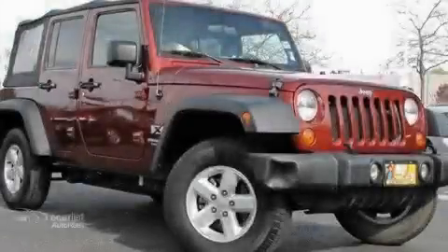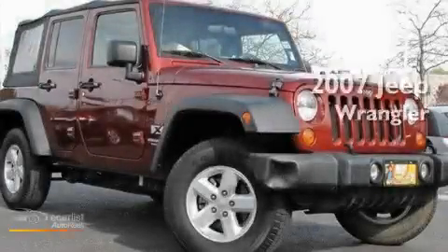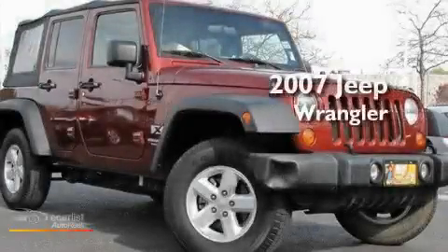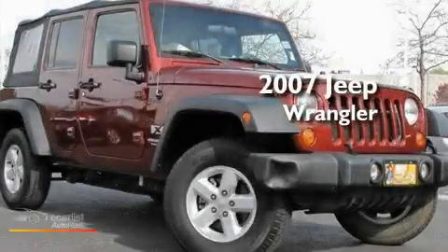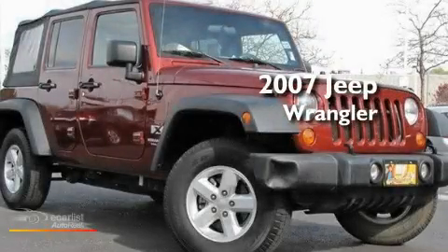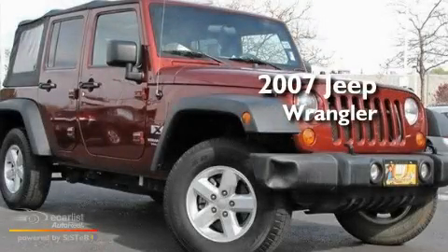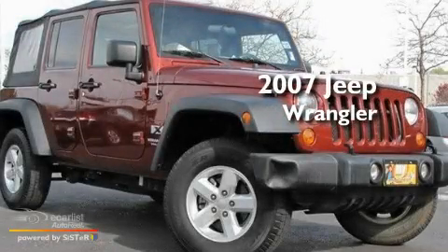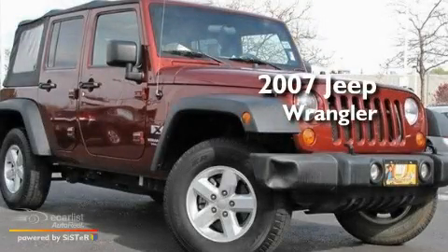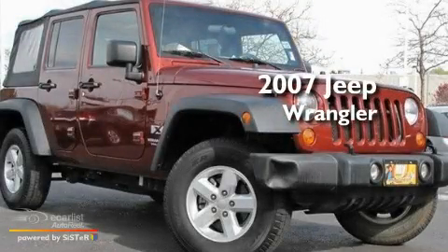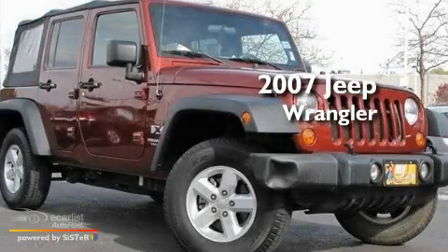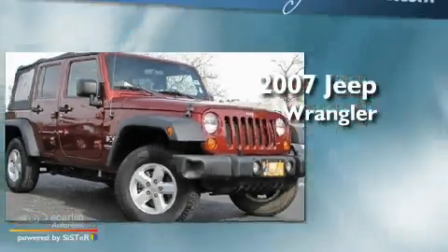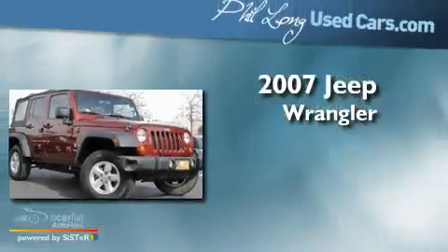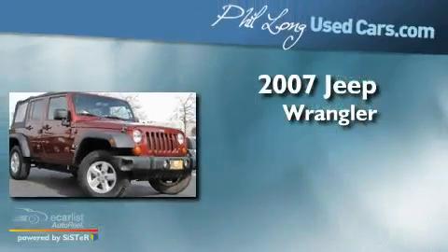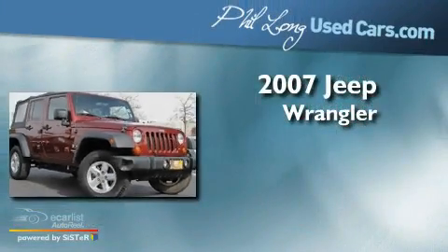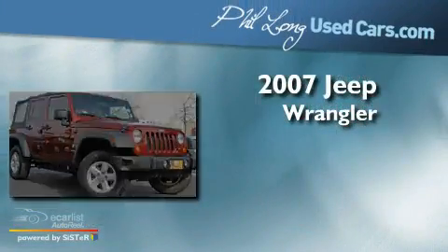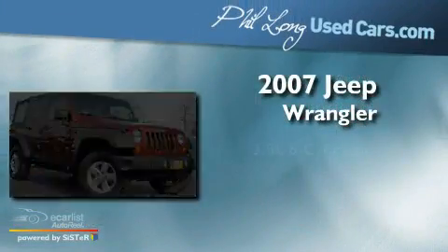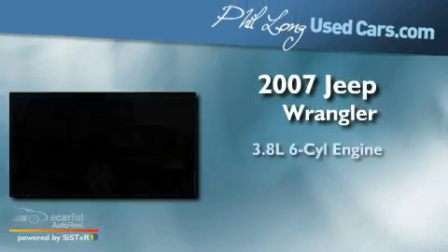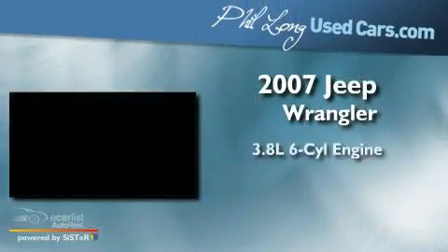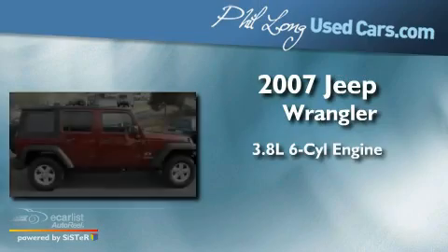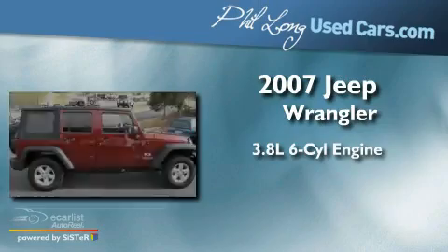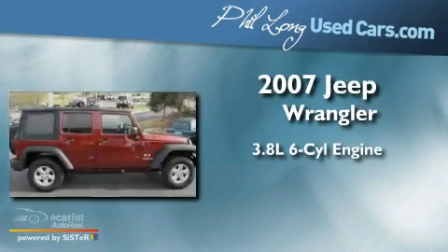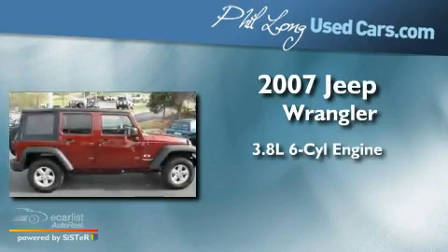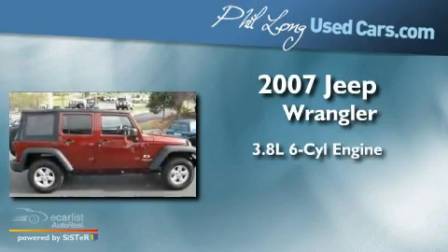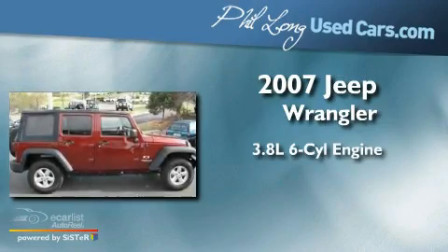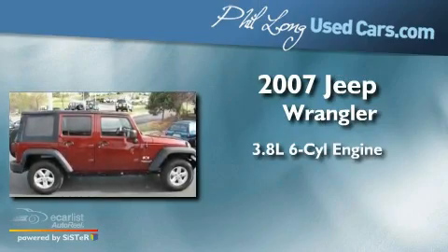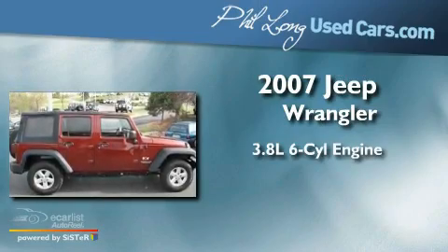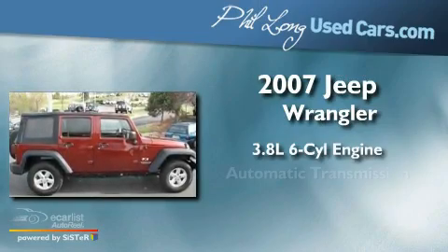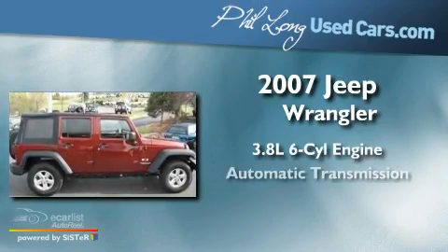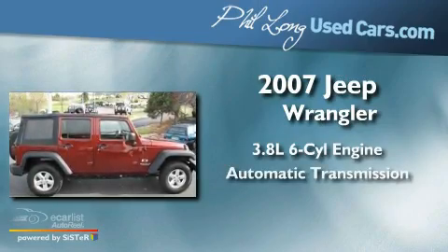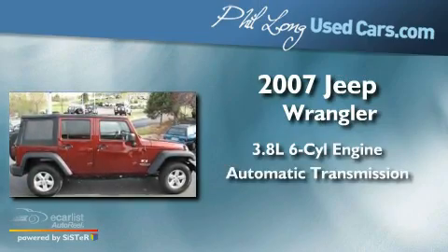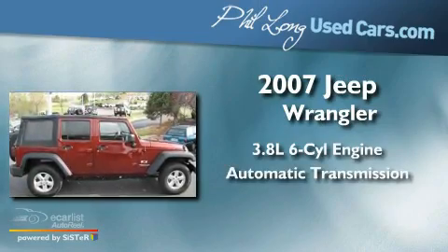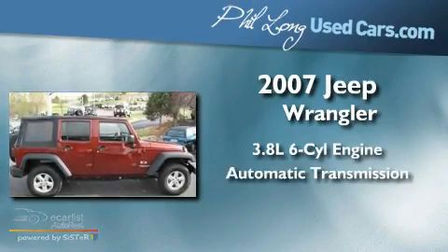This is a 2007 Jeep Wrangler. It has a 3.8-liter six-cylinder engine and an automatic transmission.